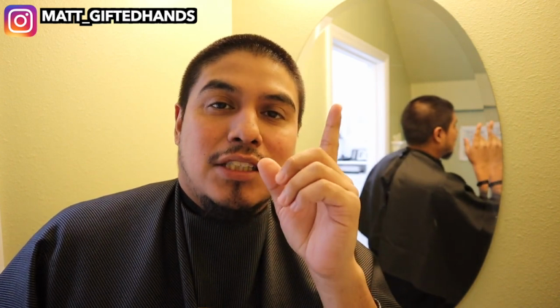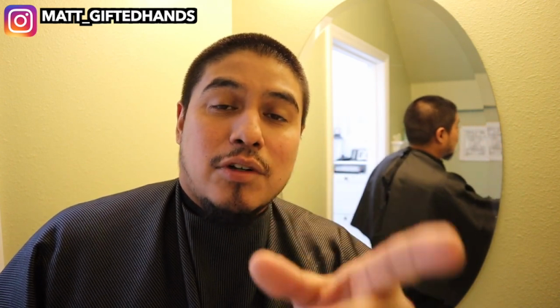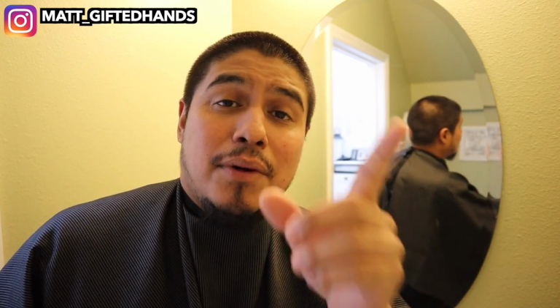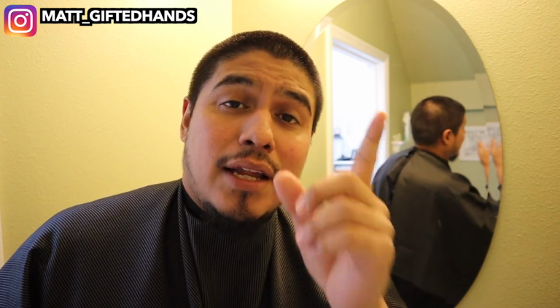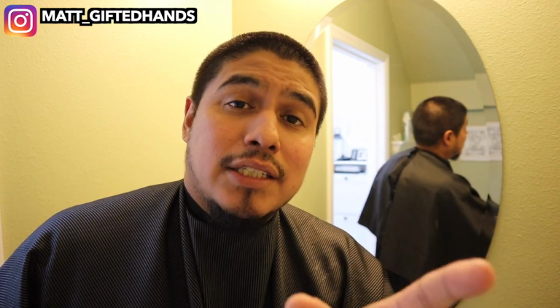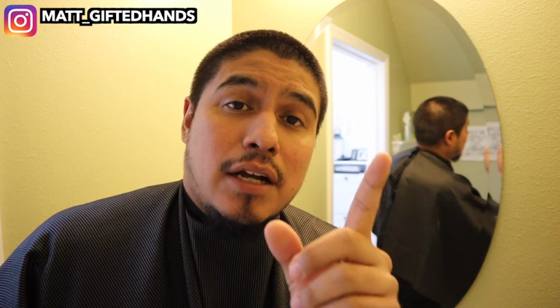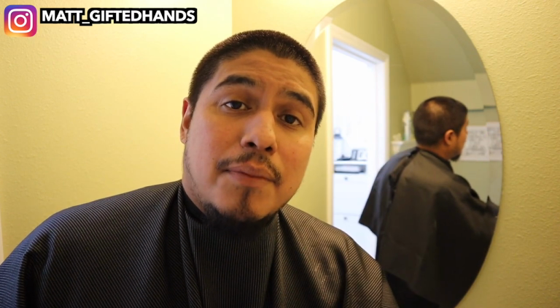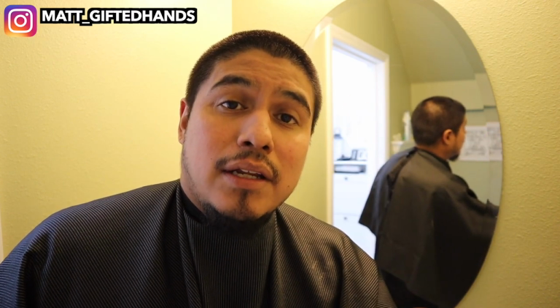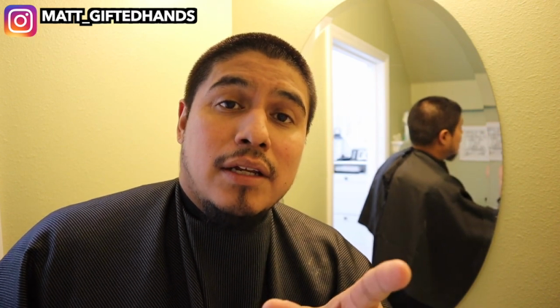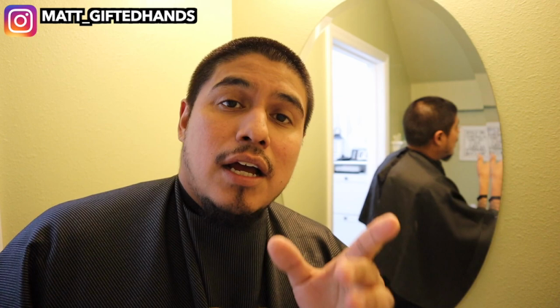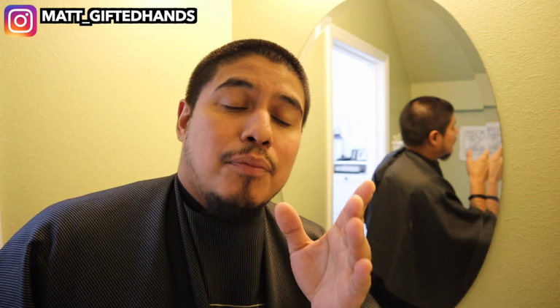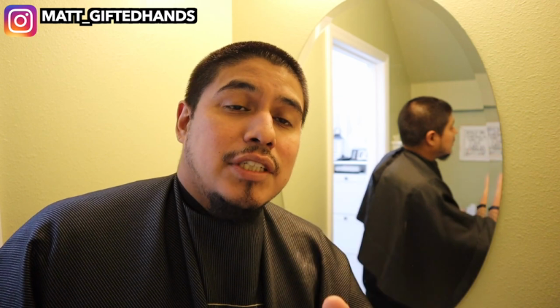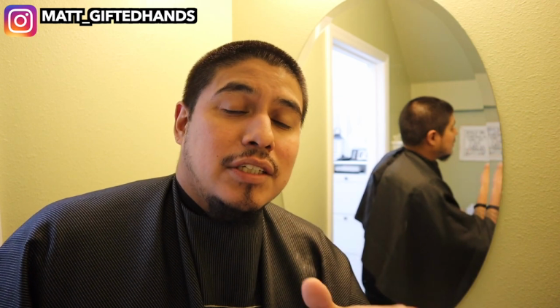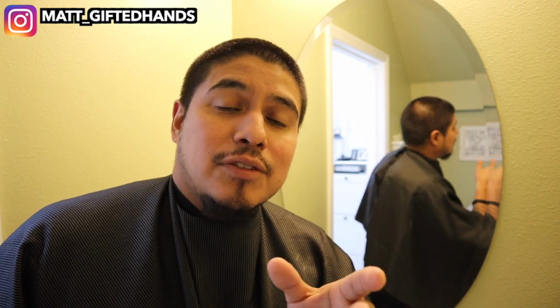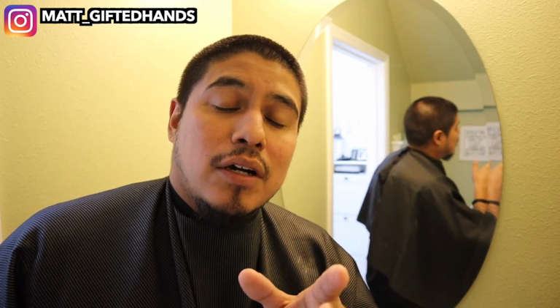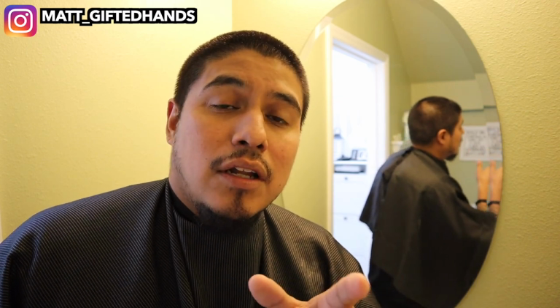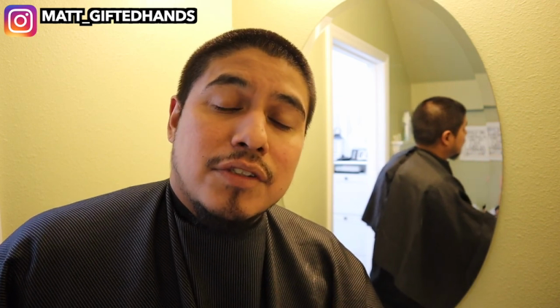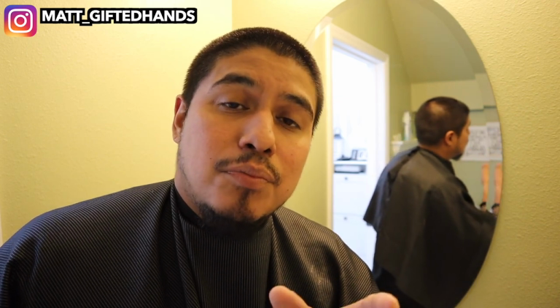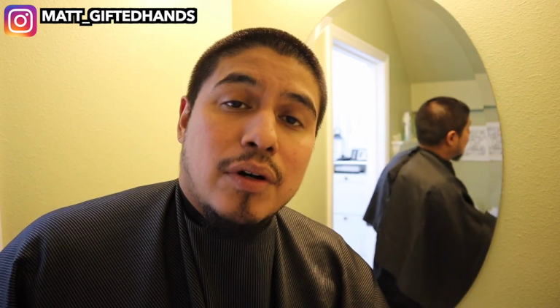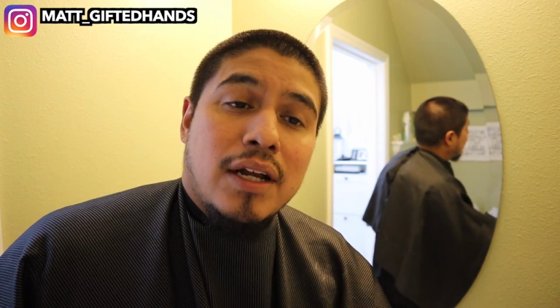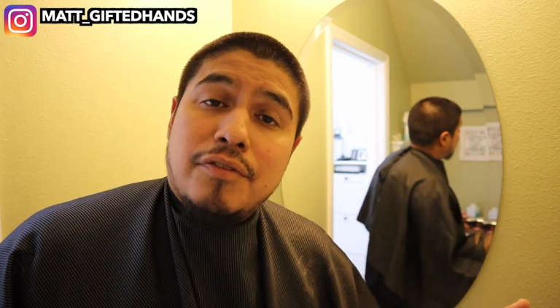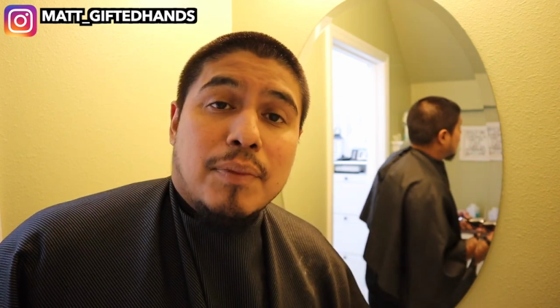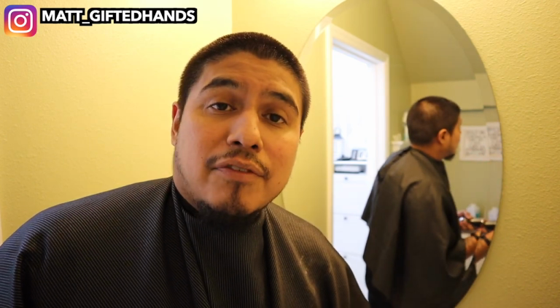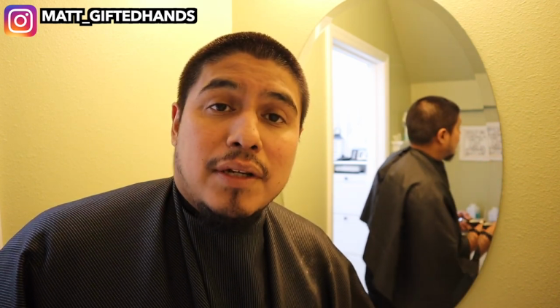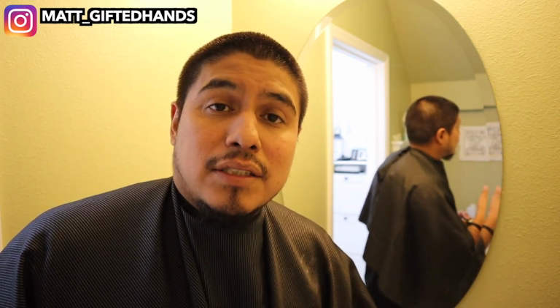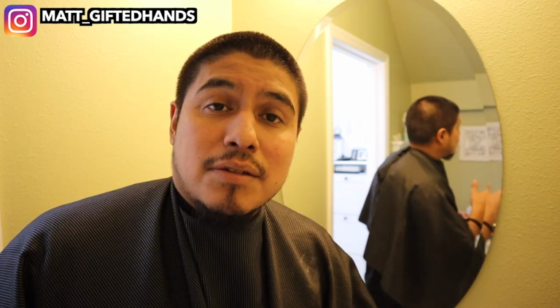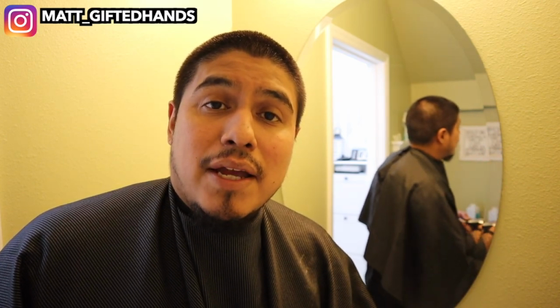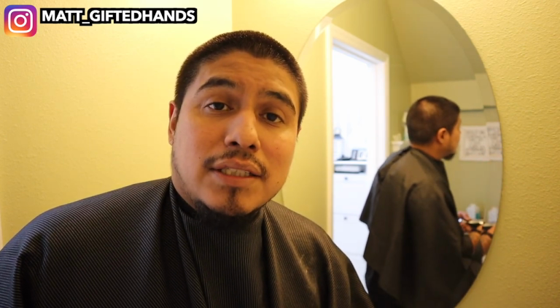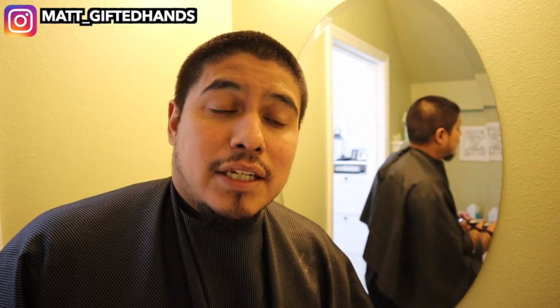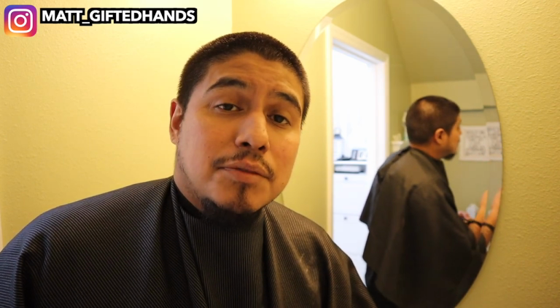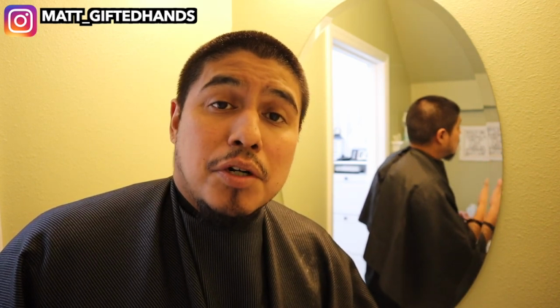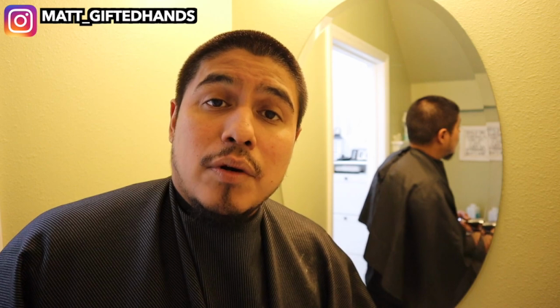Like, share, and comment. I appreciate you guys for all the love and support, all the feedback. It's amazing, it keeps me going.